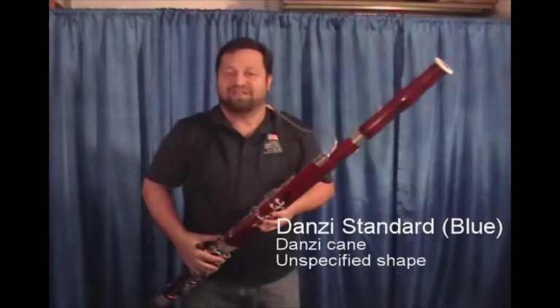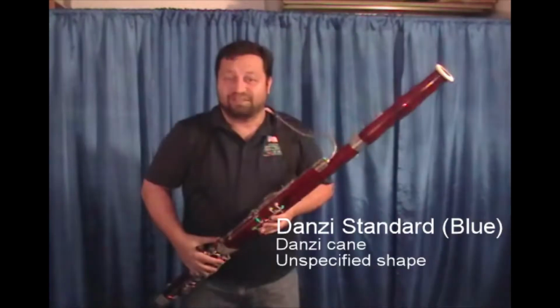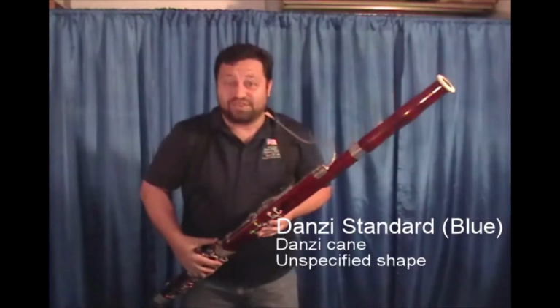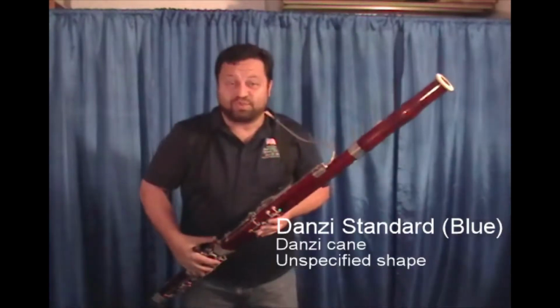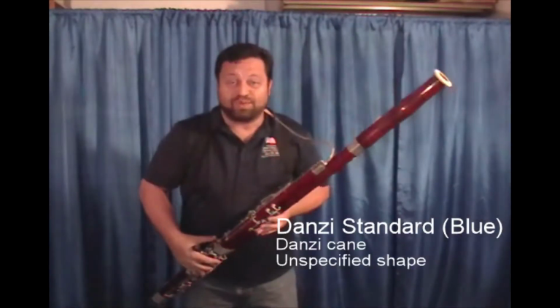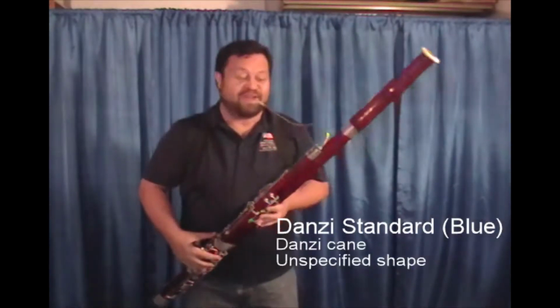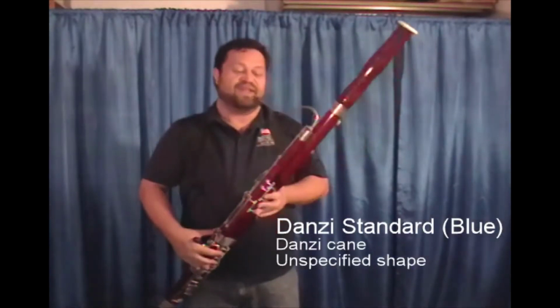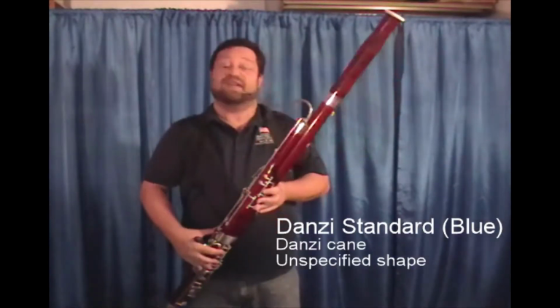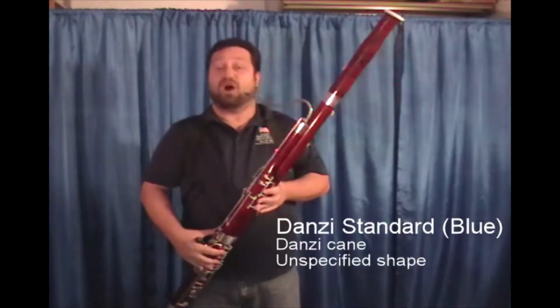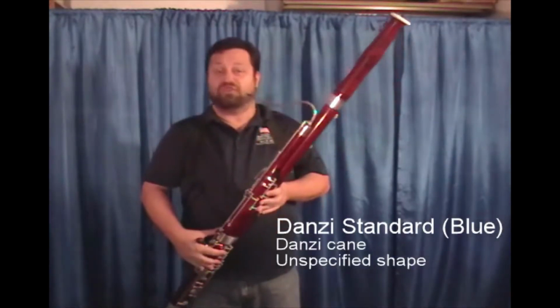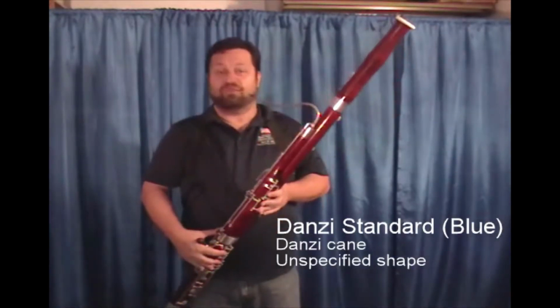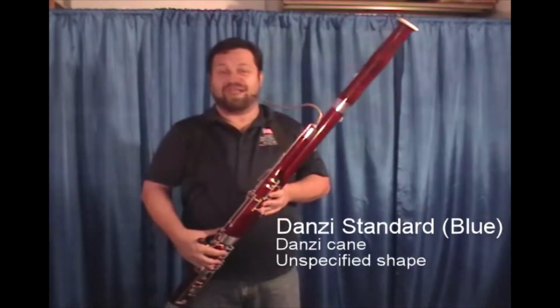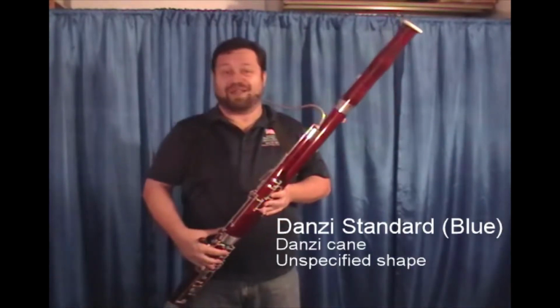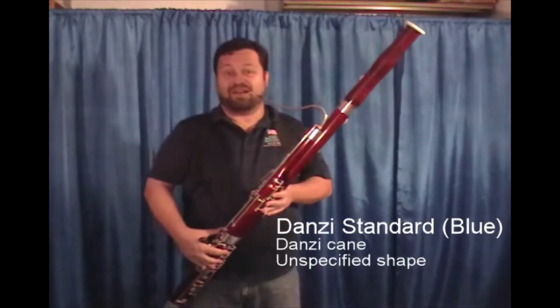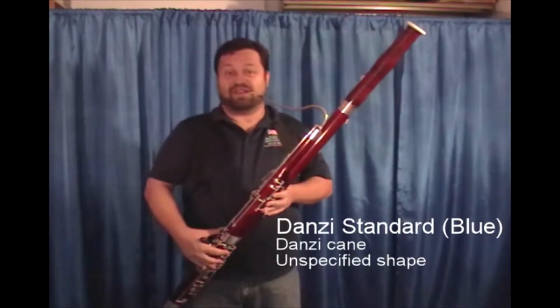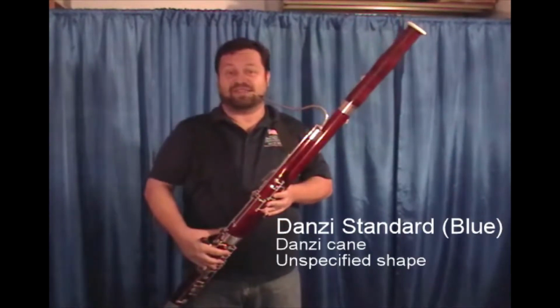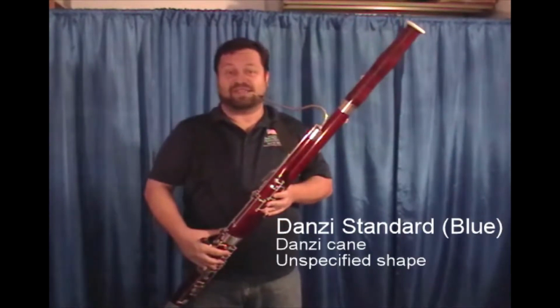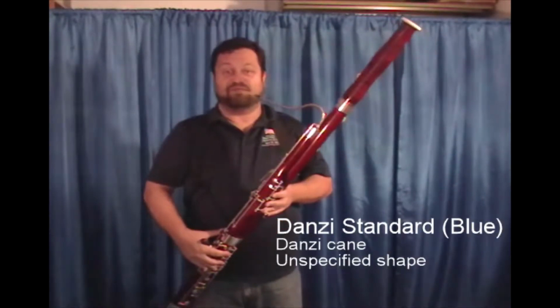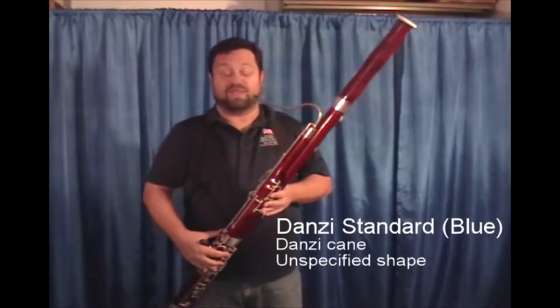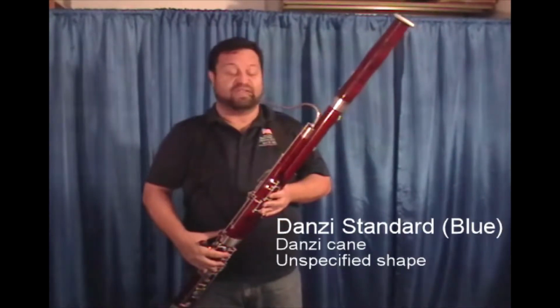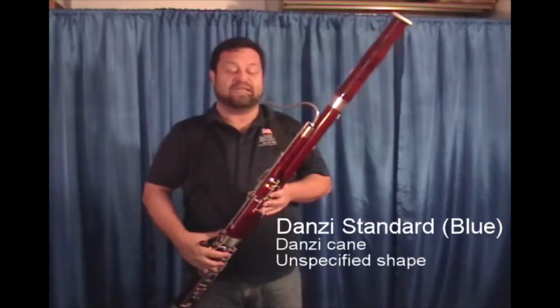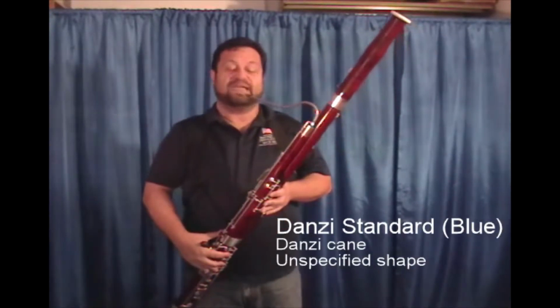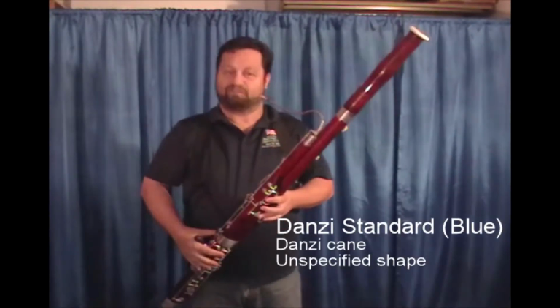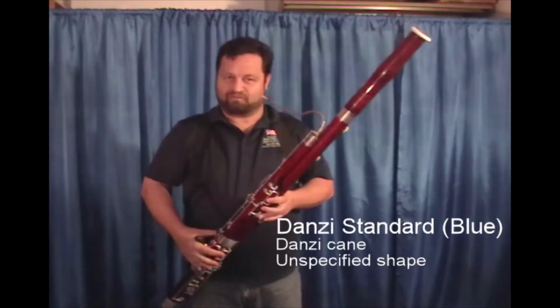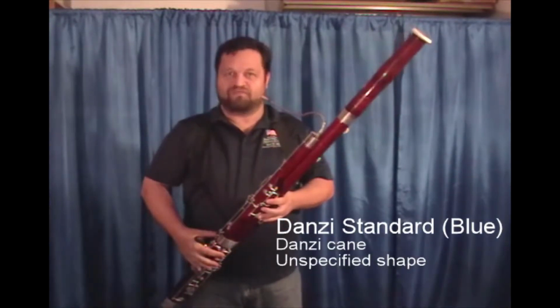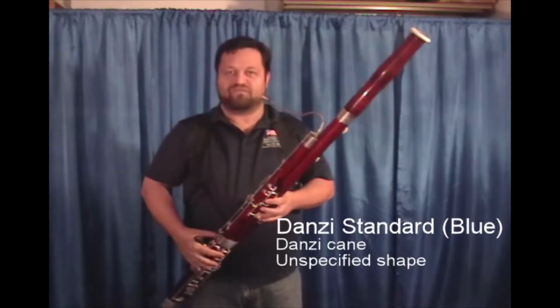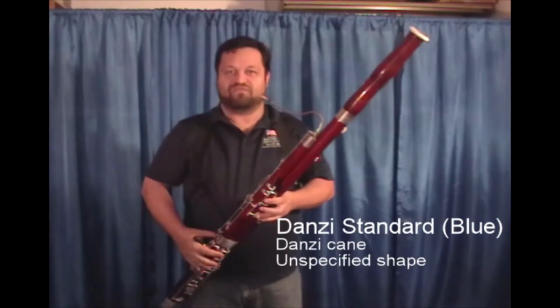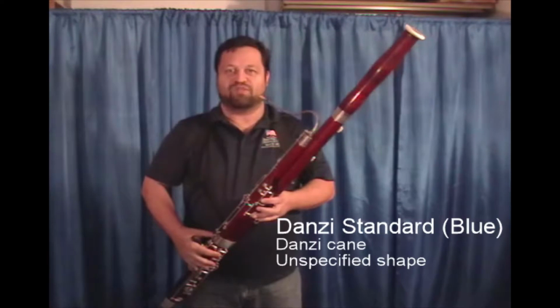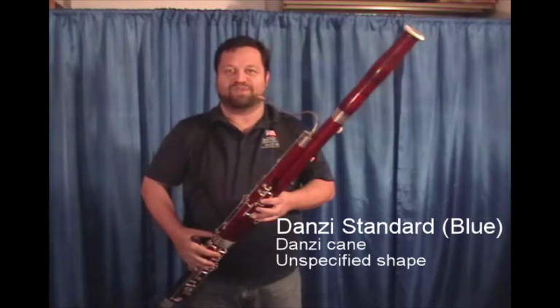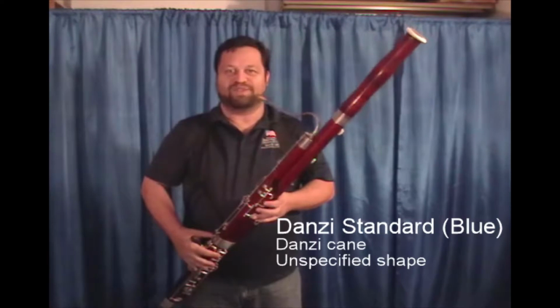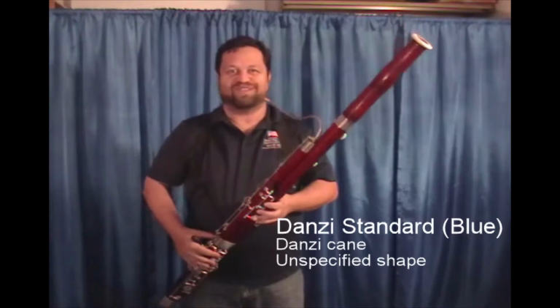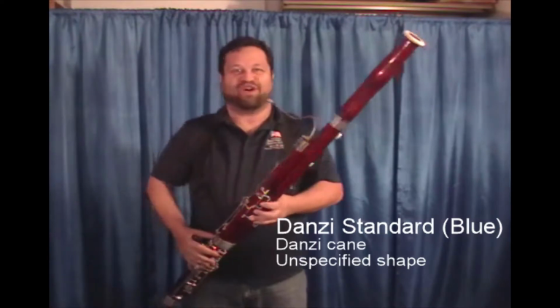This reed, also made by Don Z from Italy, will speak for itself.